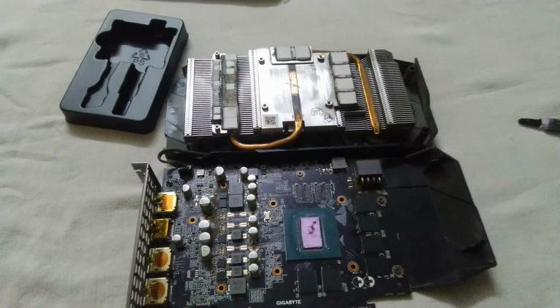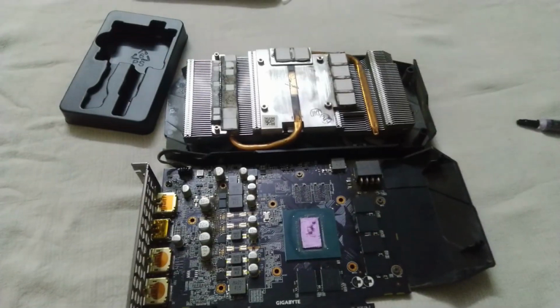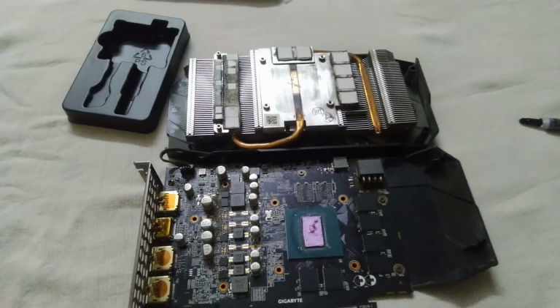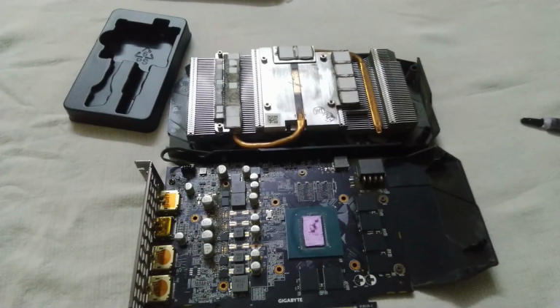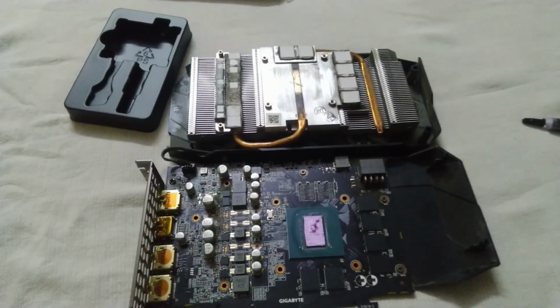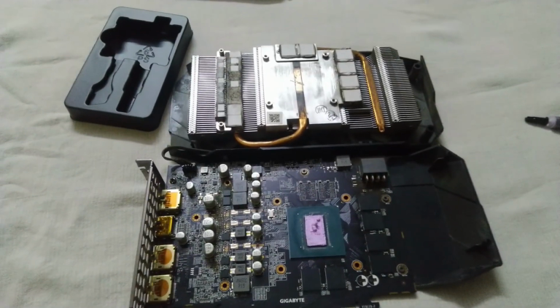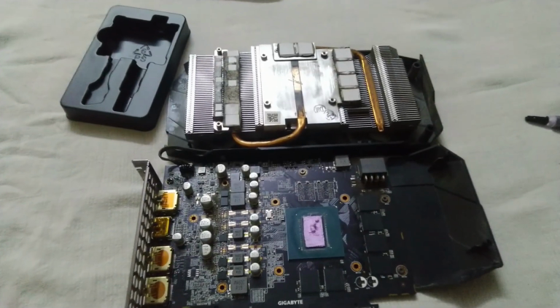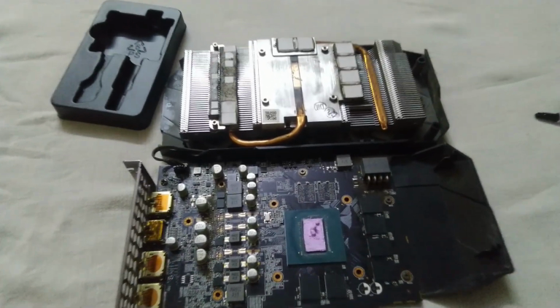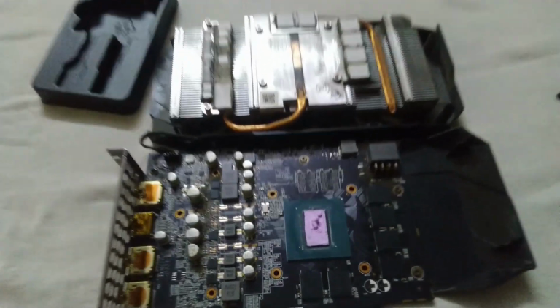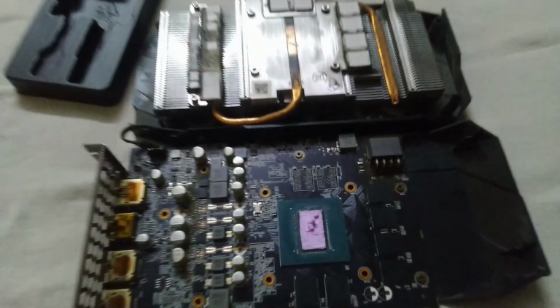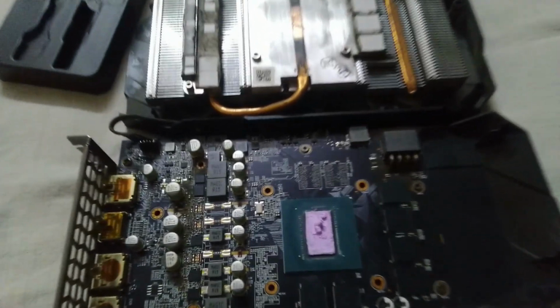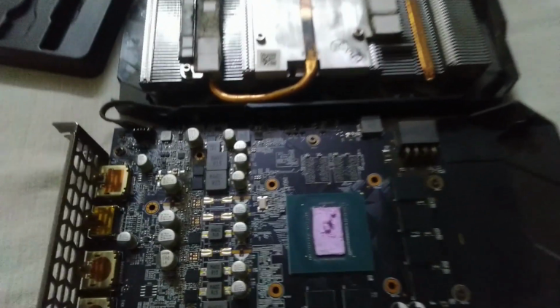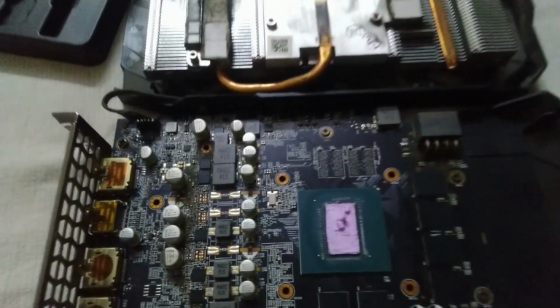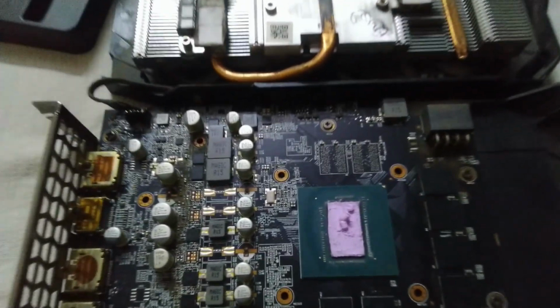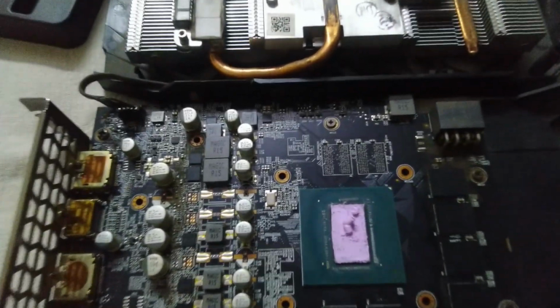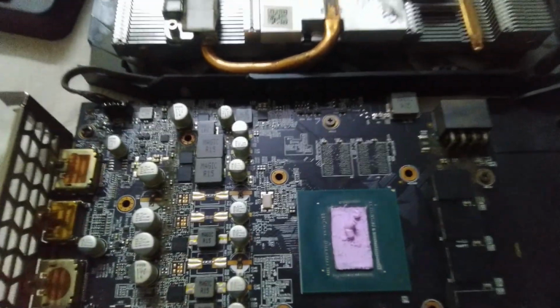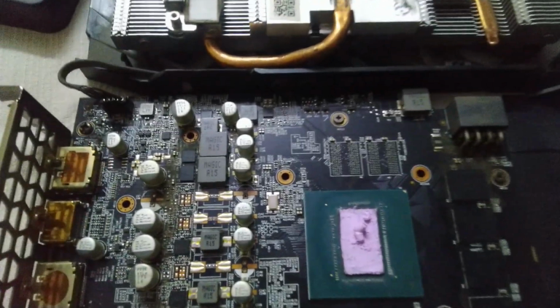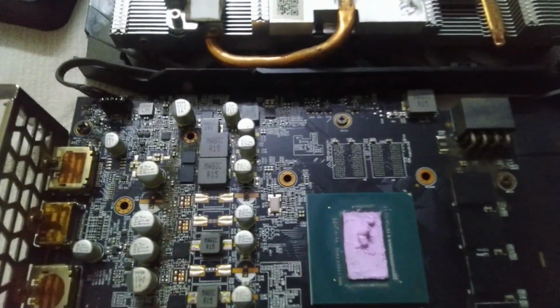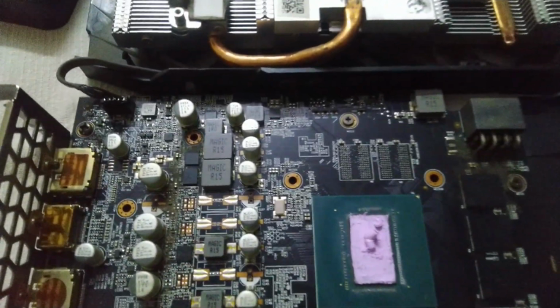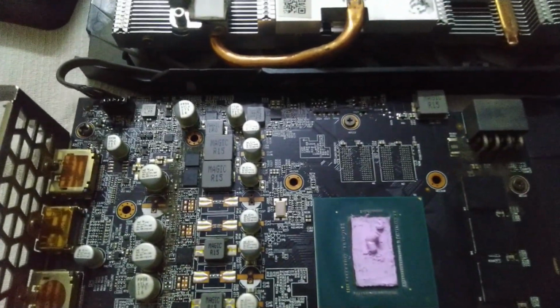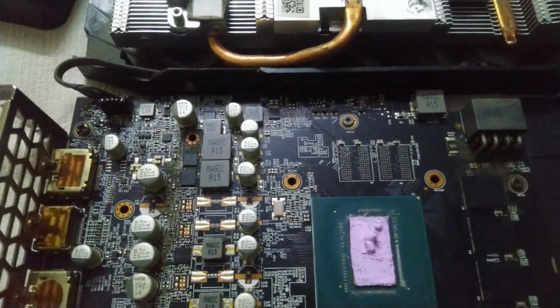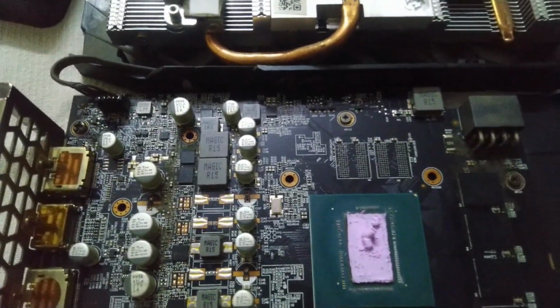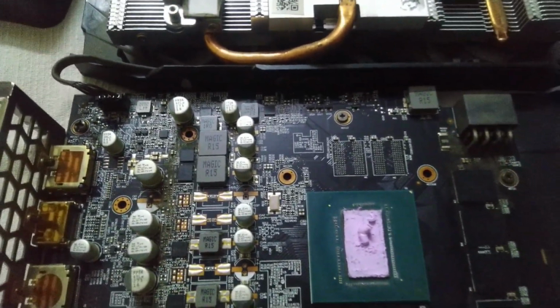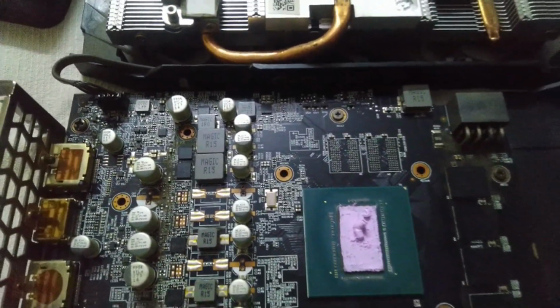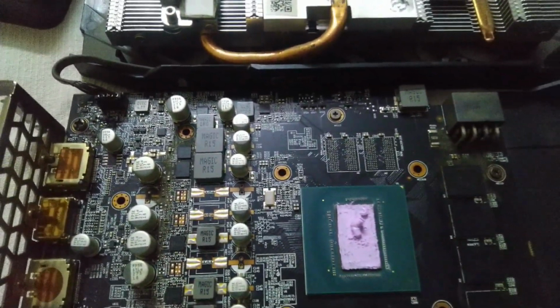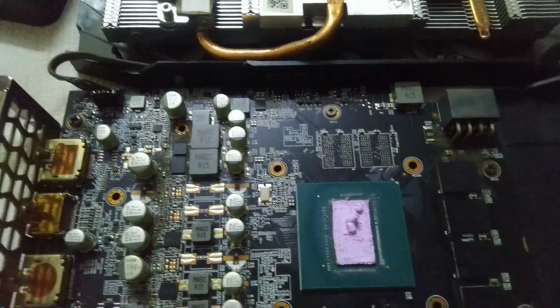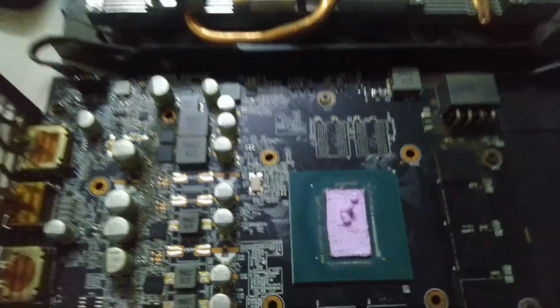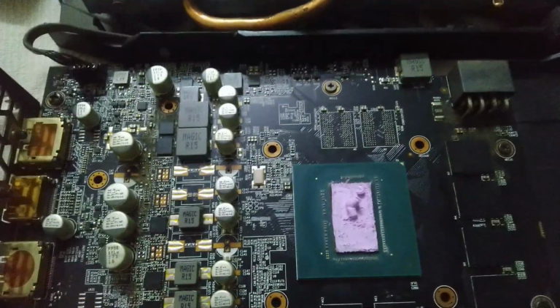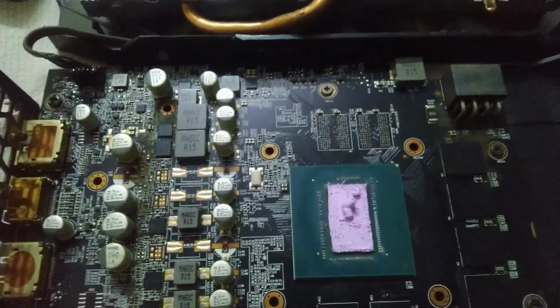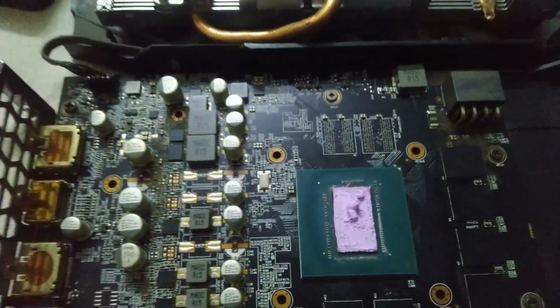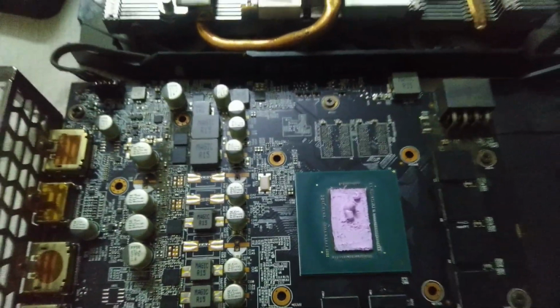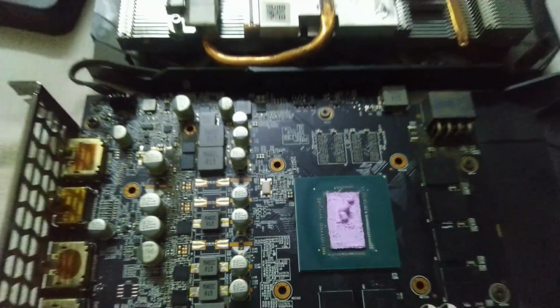Okay, paste applied. Now let's pack our graphics card and test it.